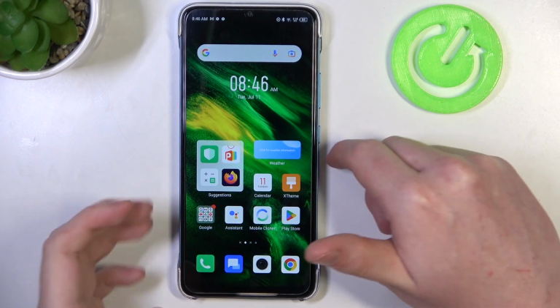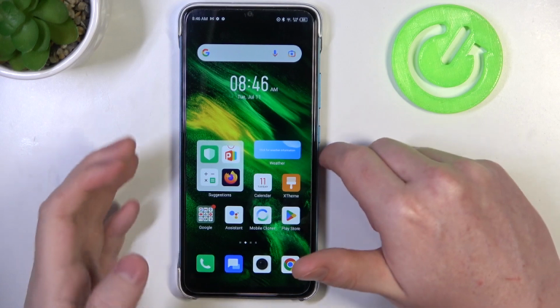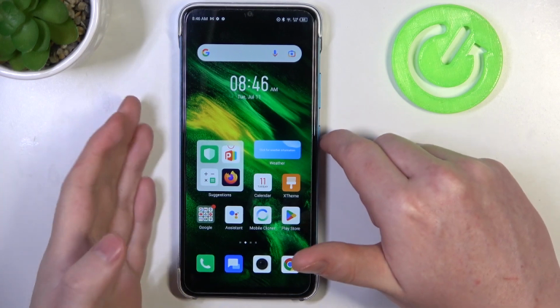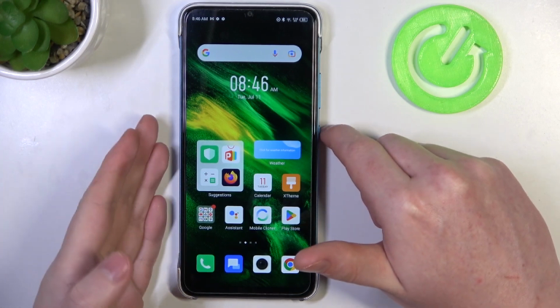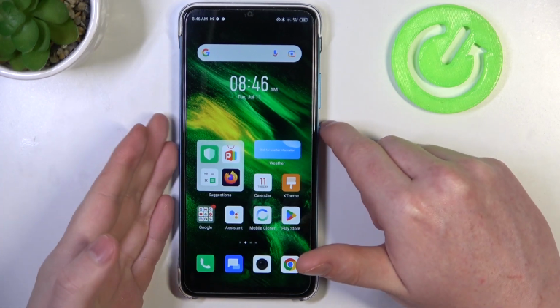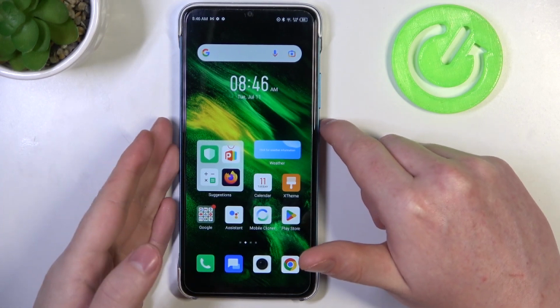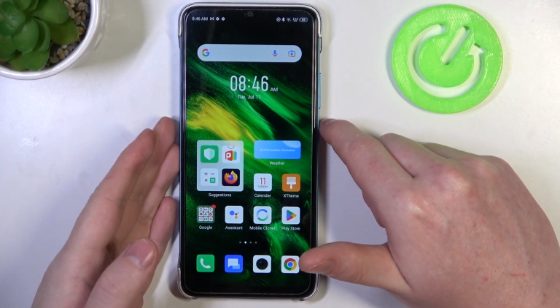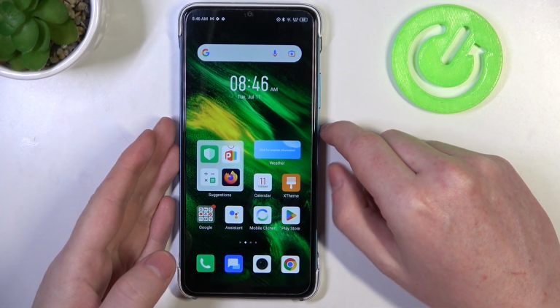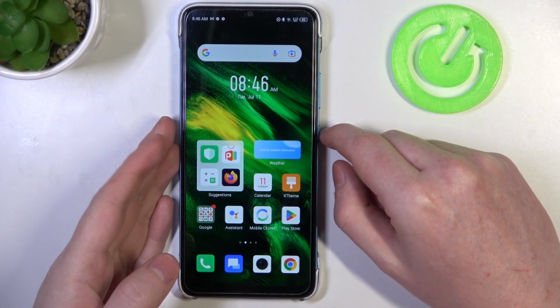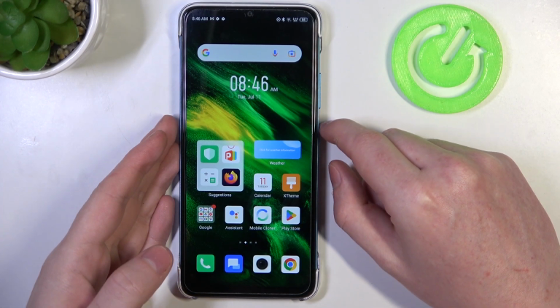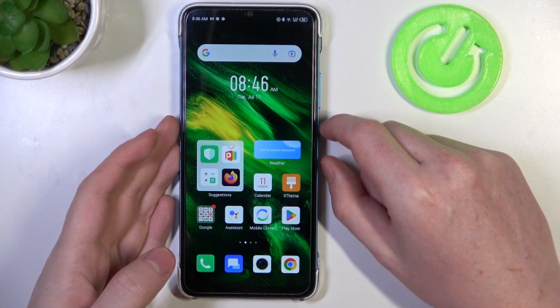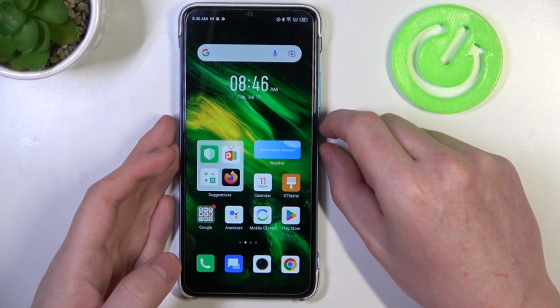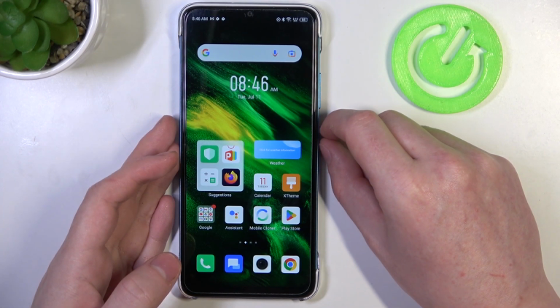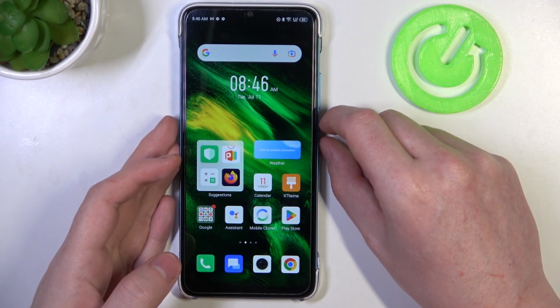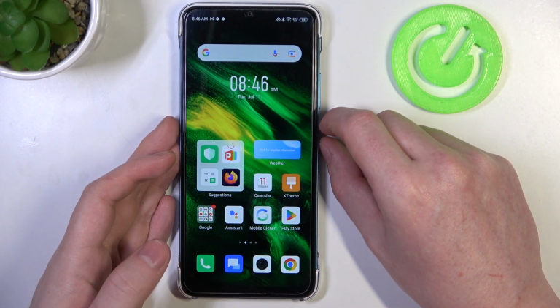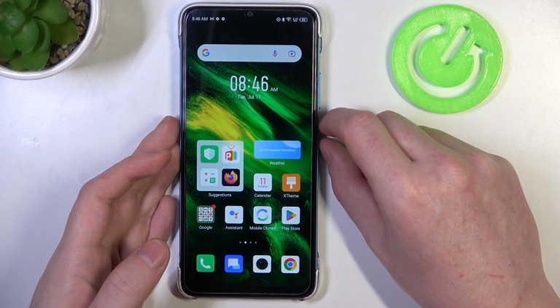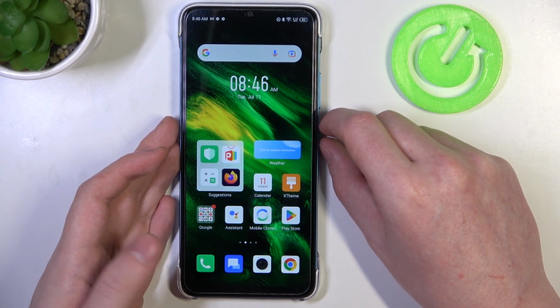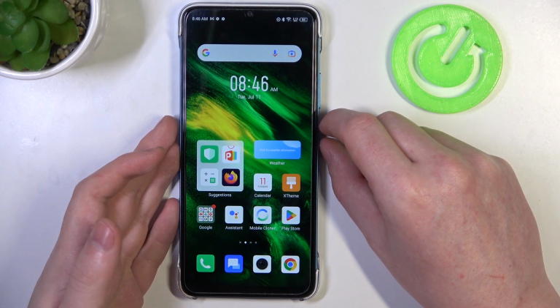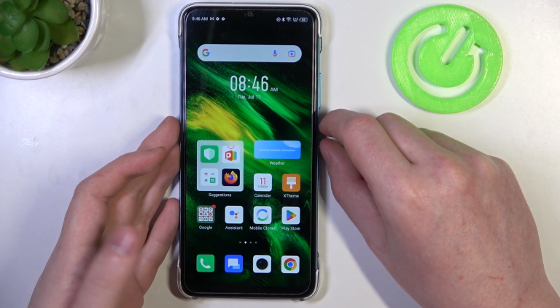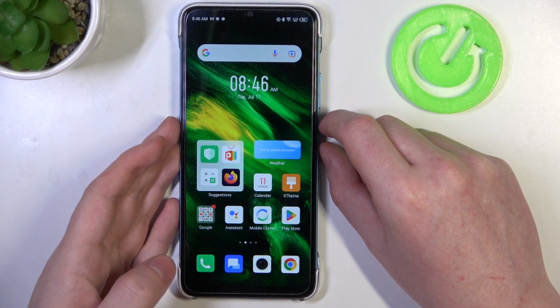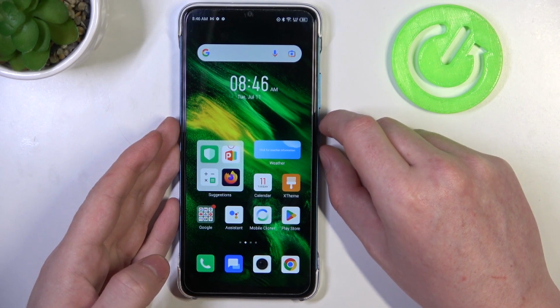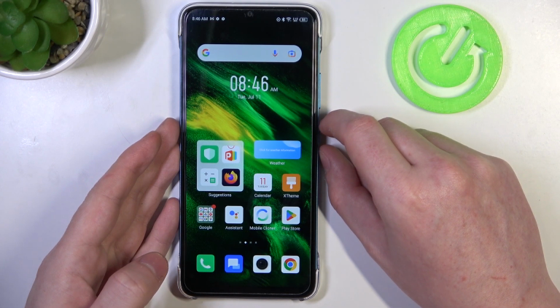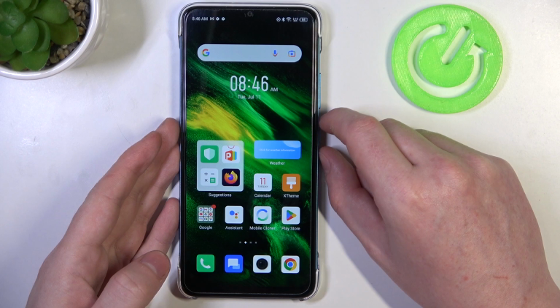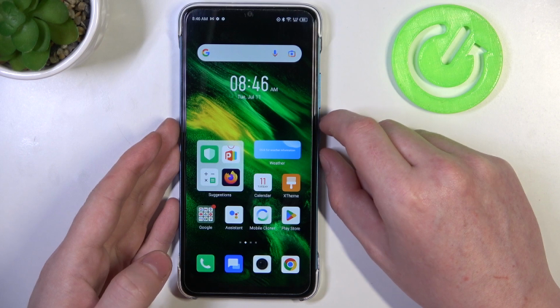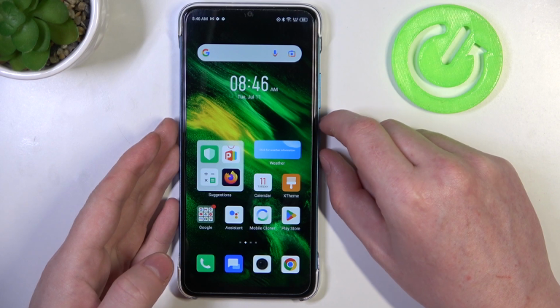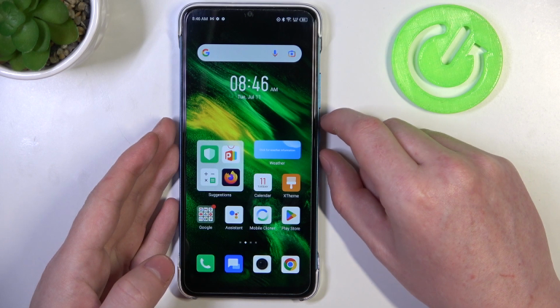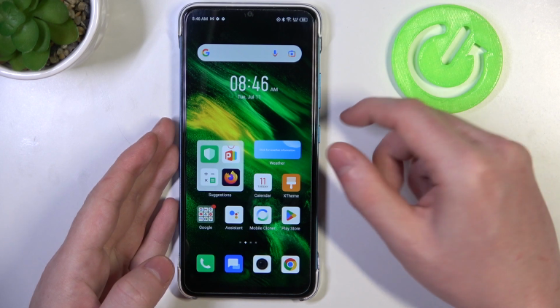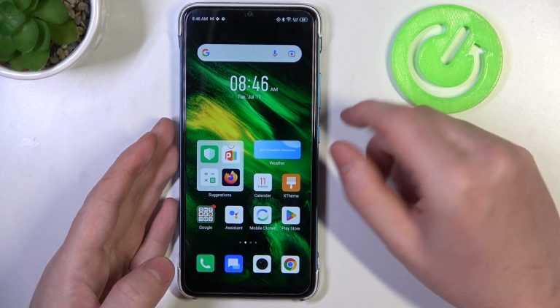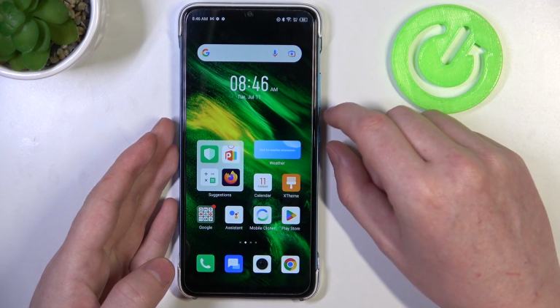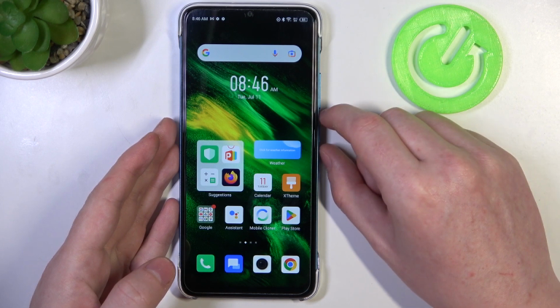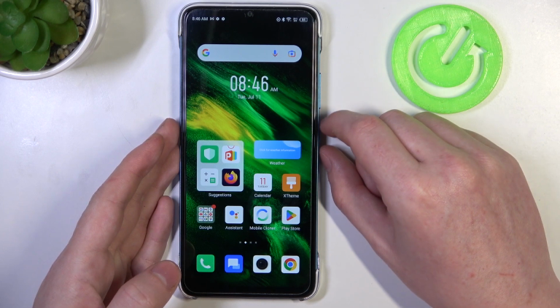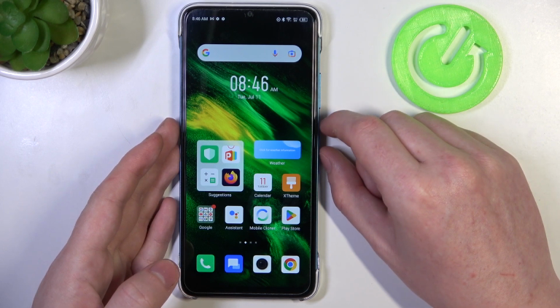Hello! In this video we're gonna check if there's a built-in LED lamp notifications on Infinix Smart 7.